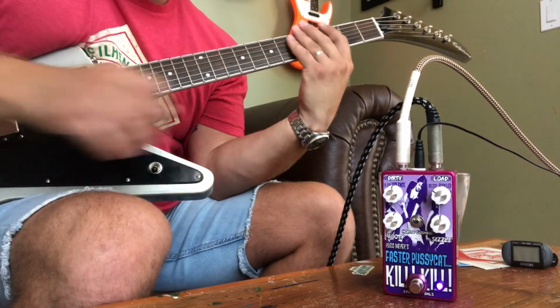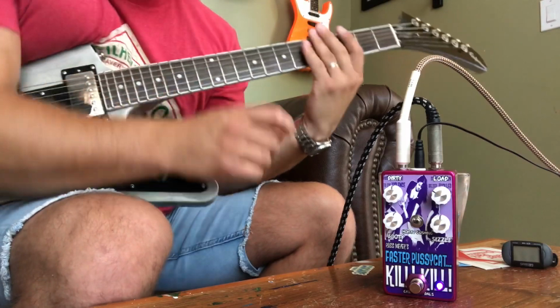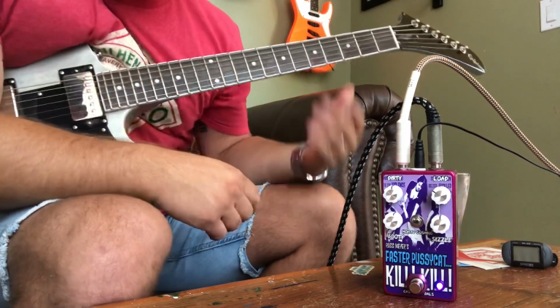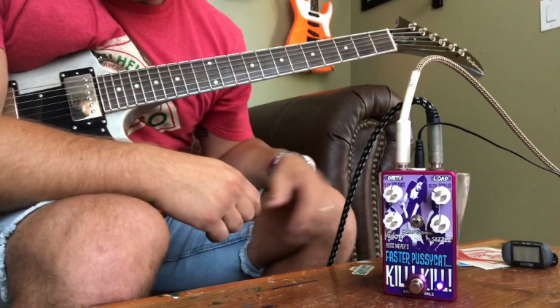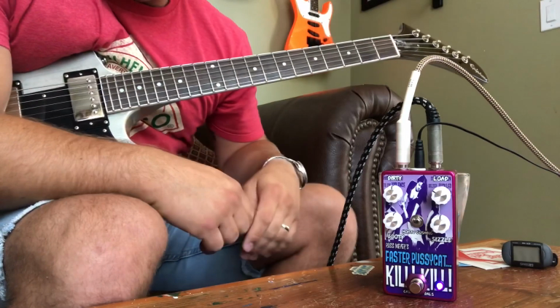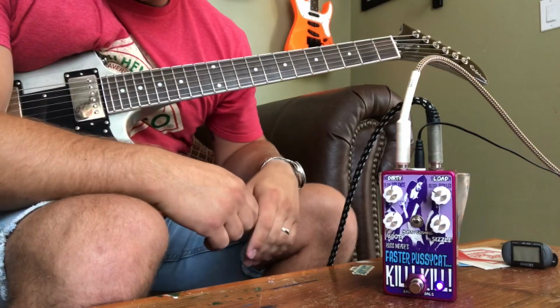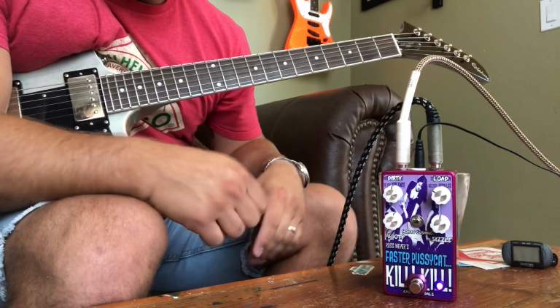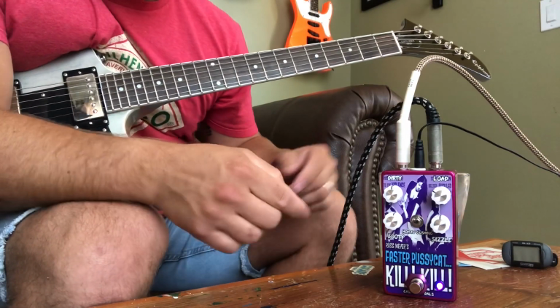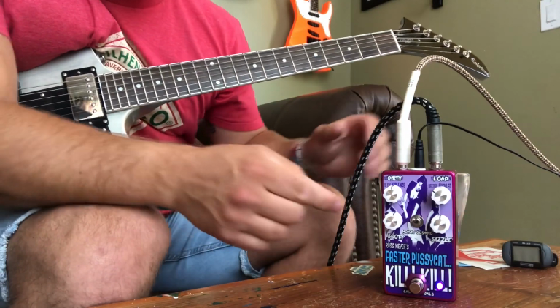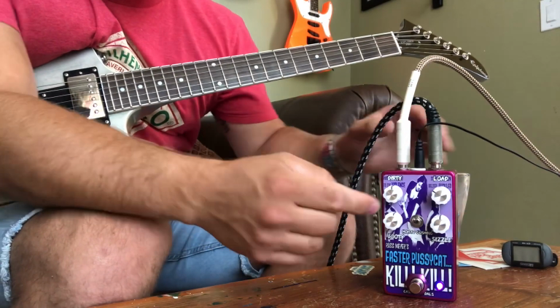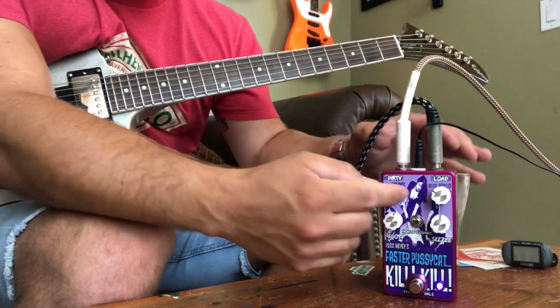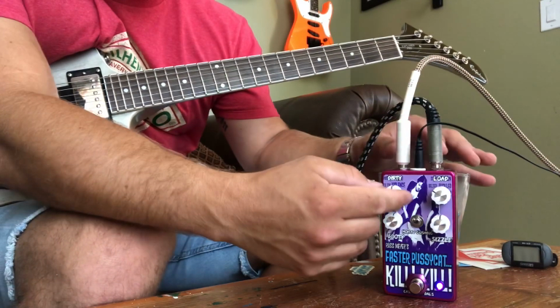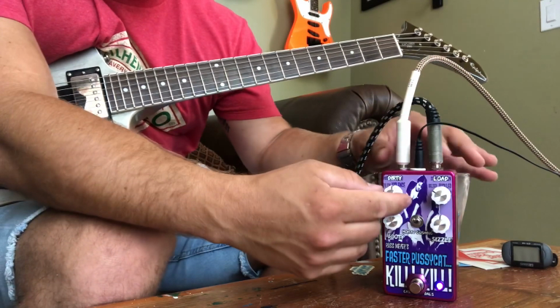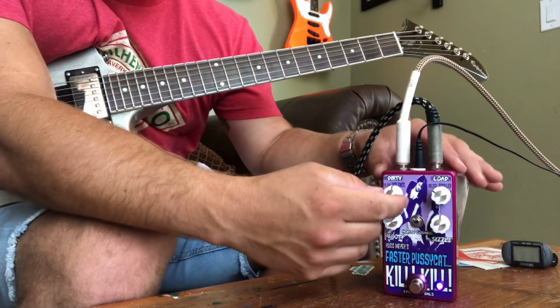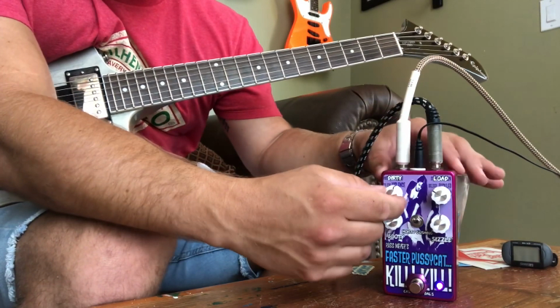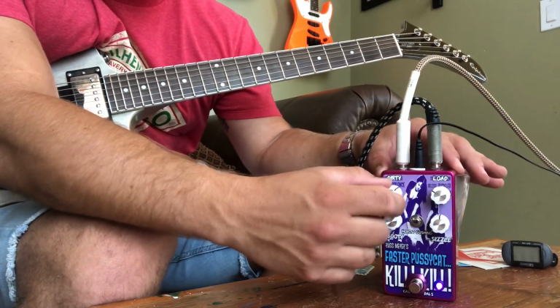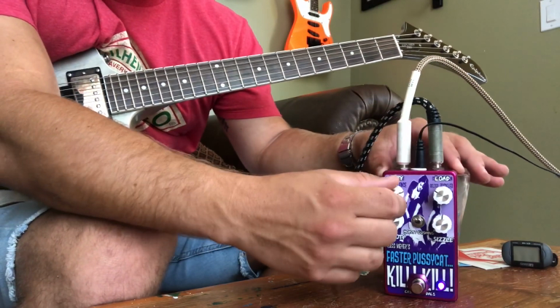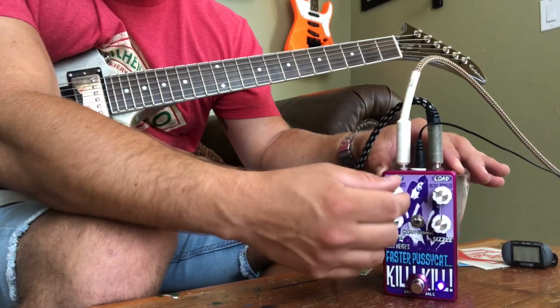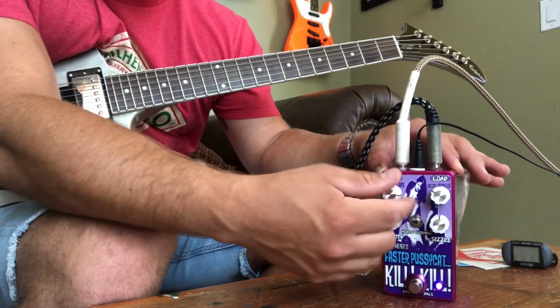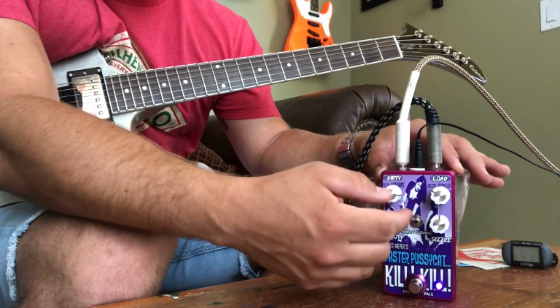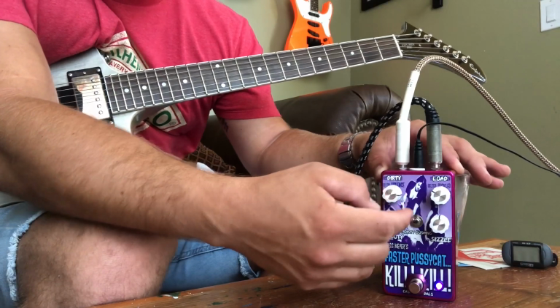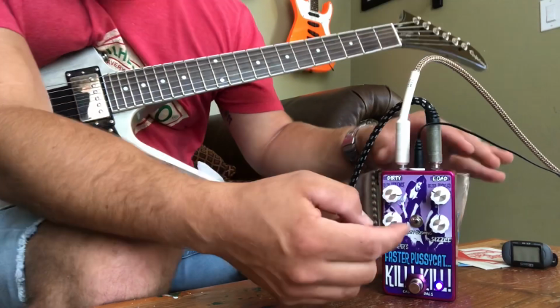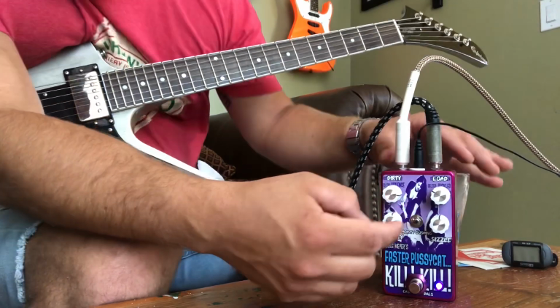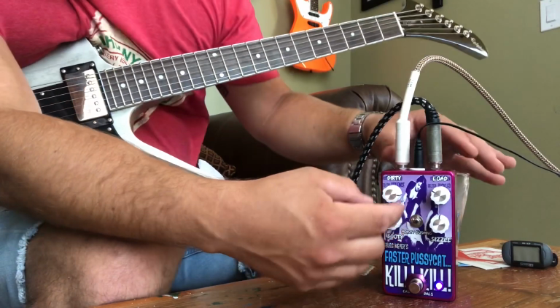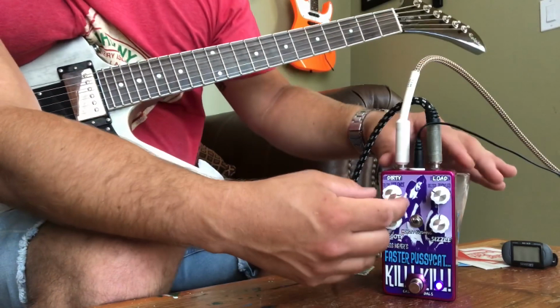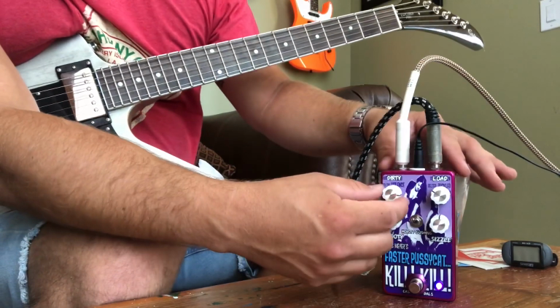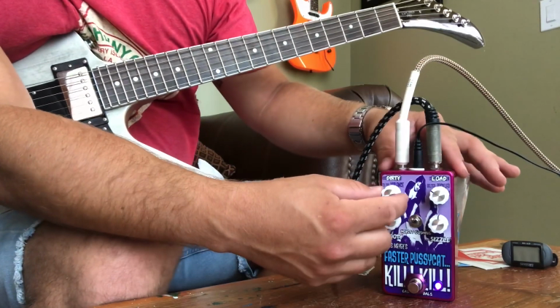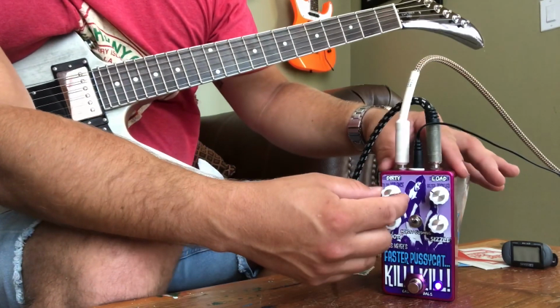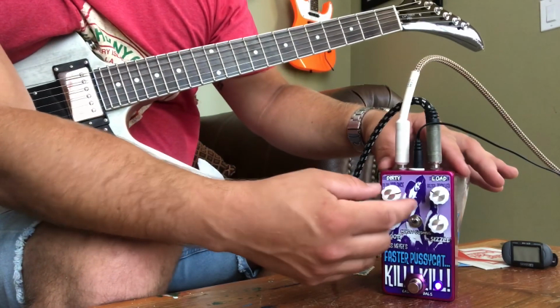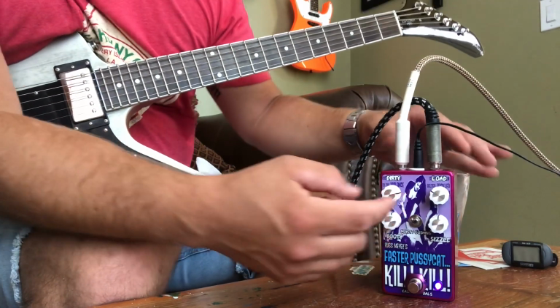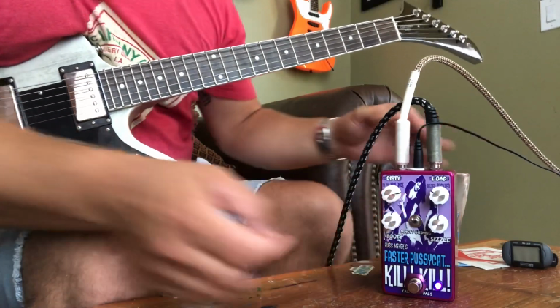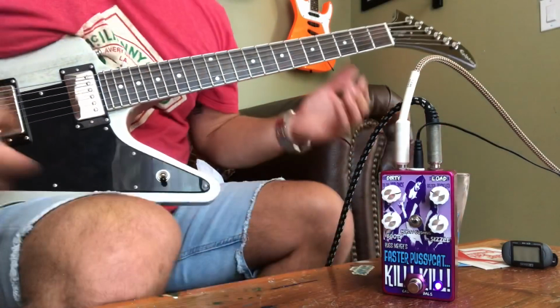Just on the bridge pickup. Let's crank that gain to about three-quarter on the medium power mode.